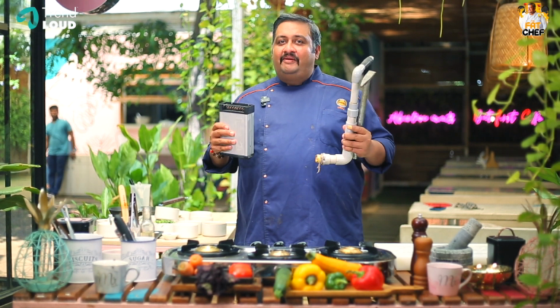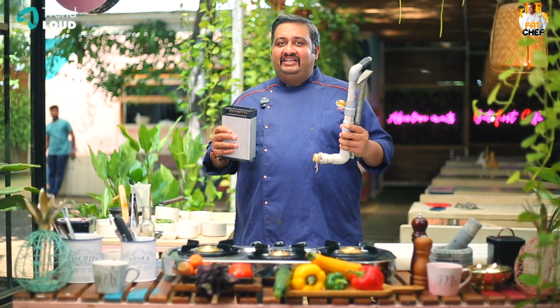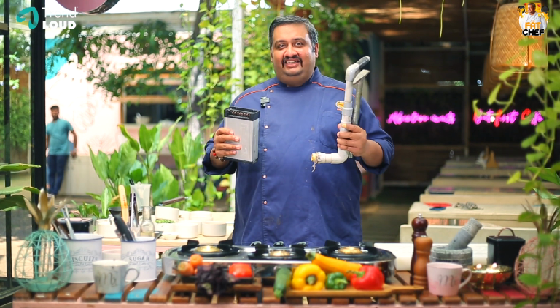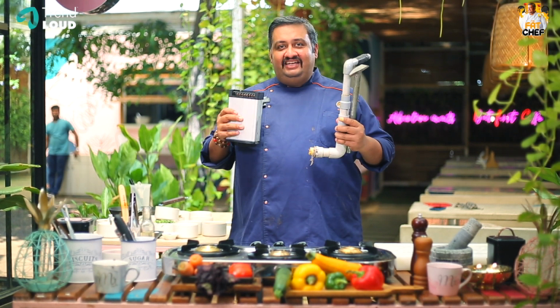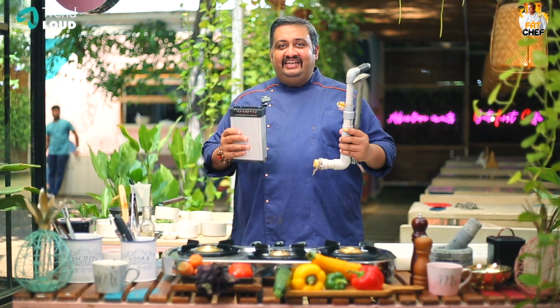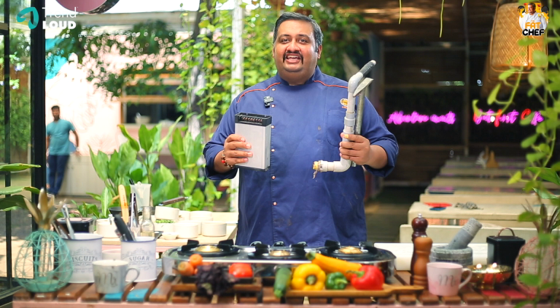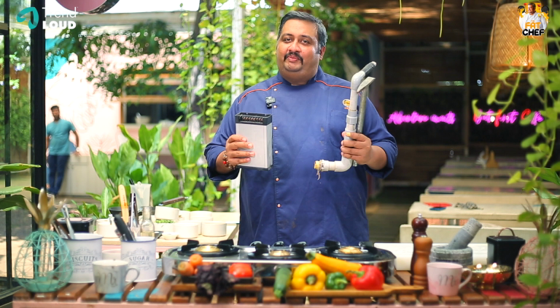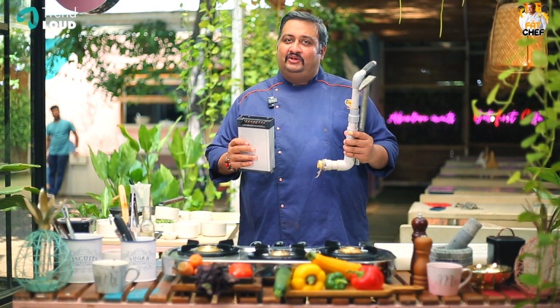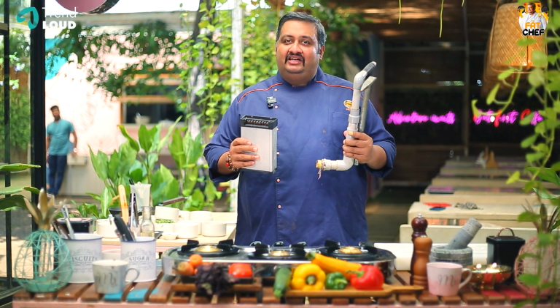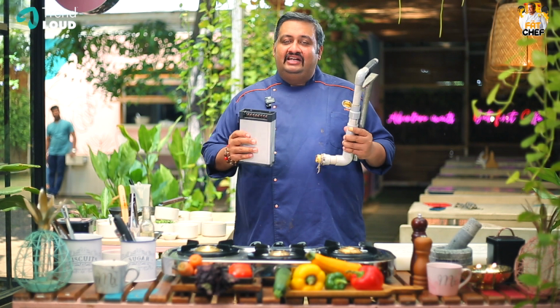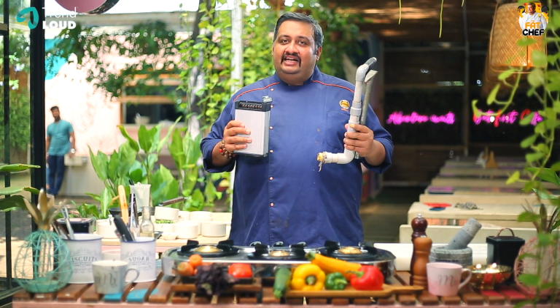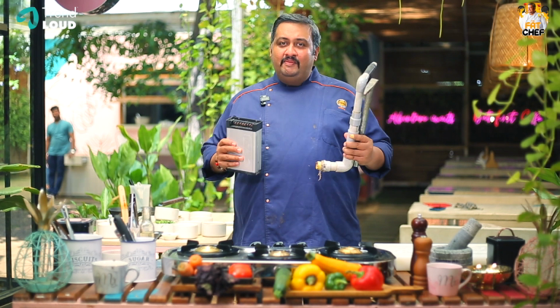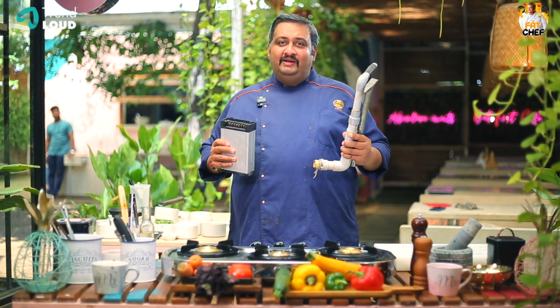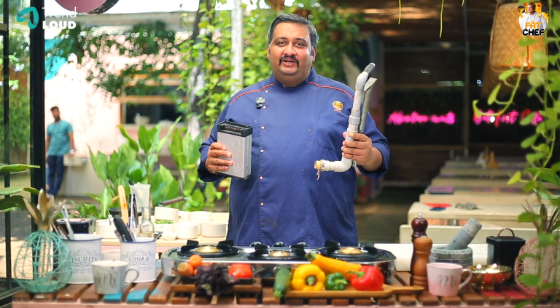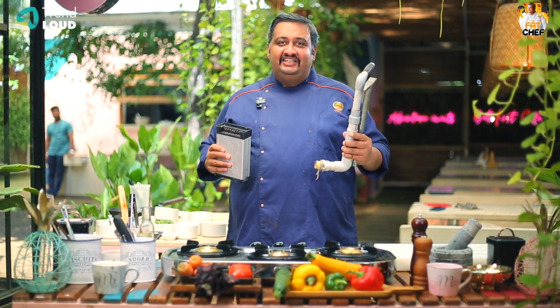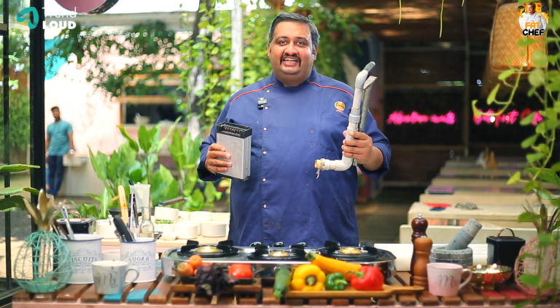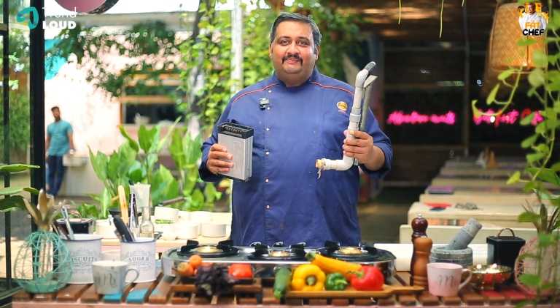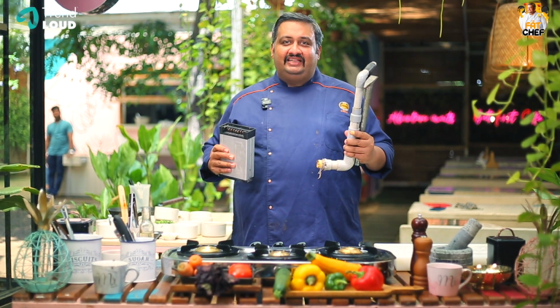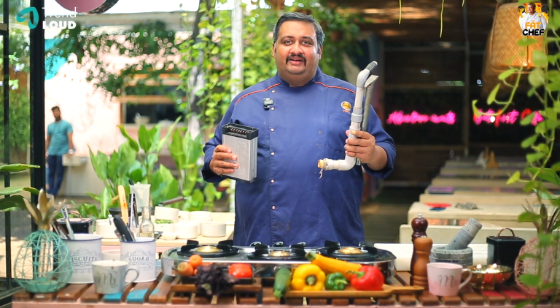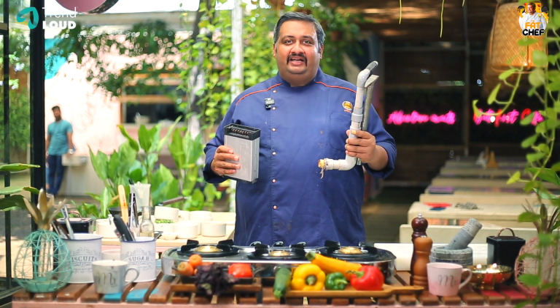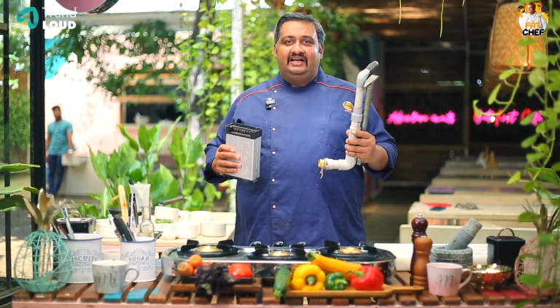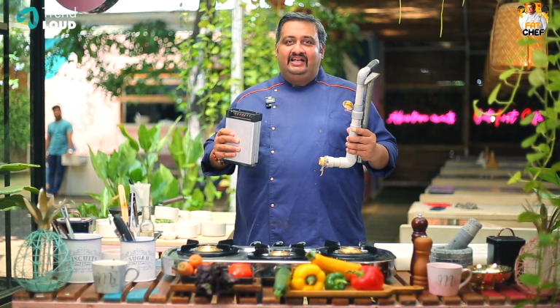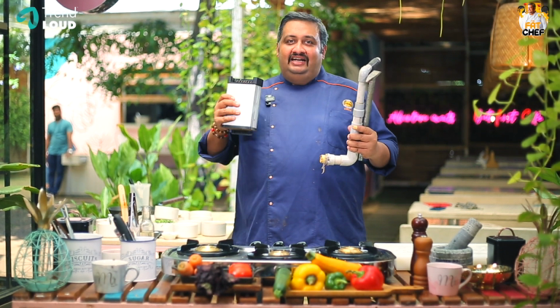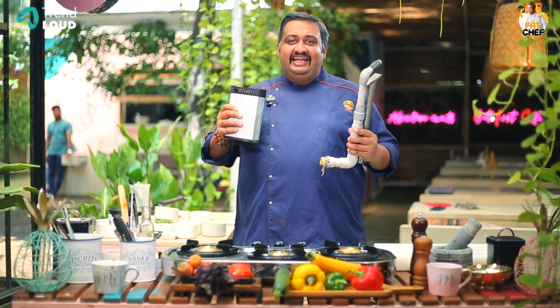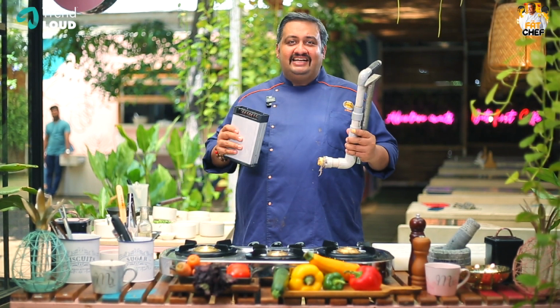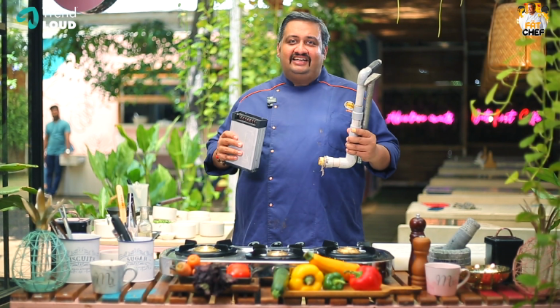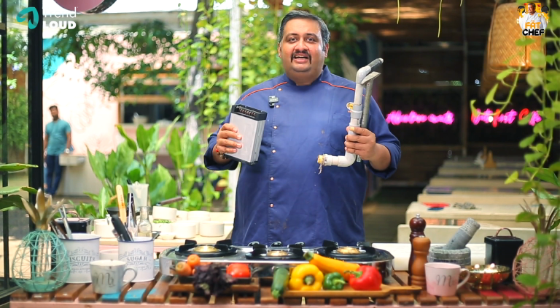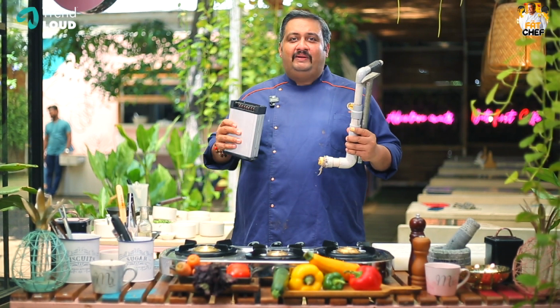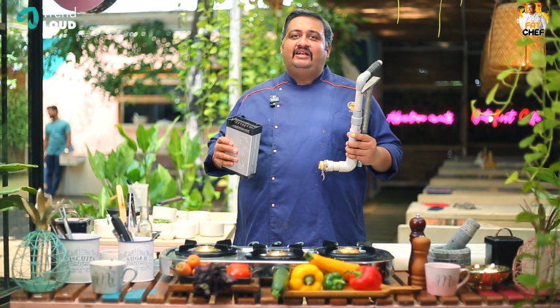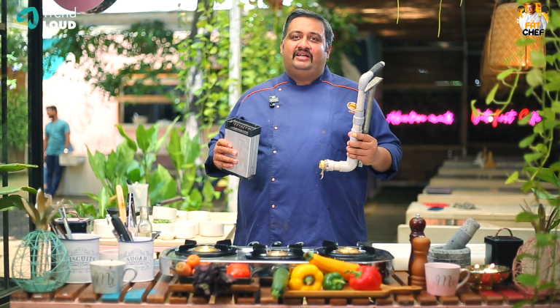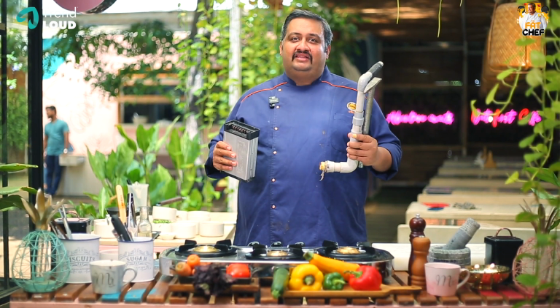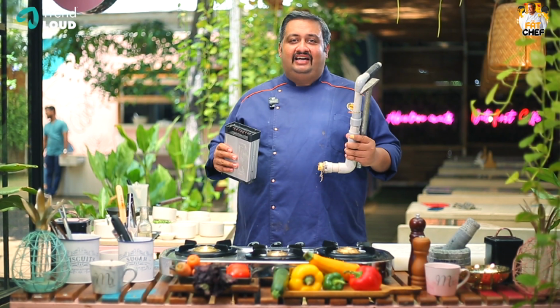This is the episode of our dish: Deconstructed Paneer Butter Masala.